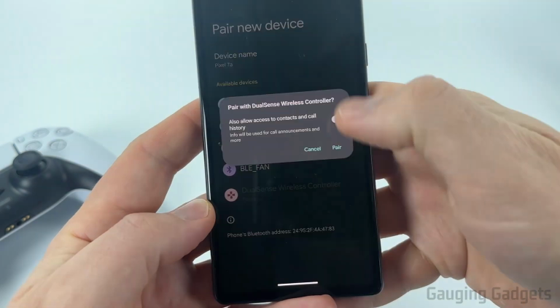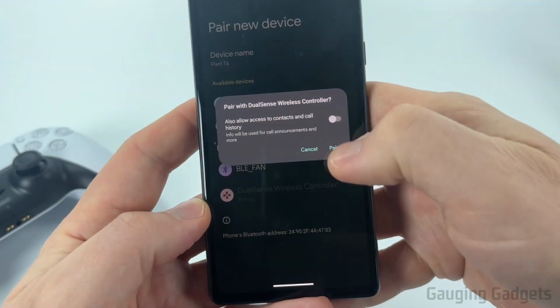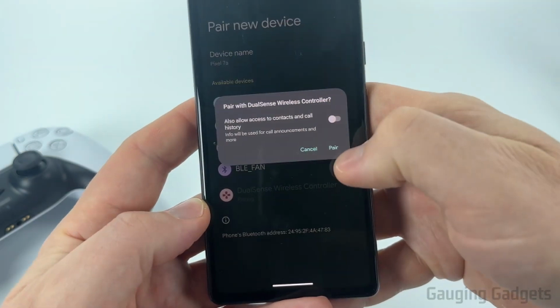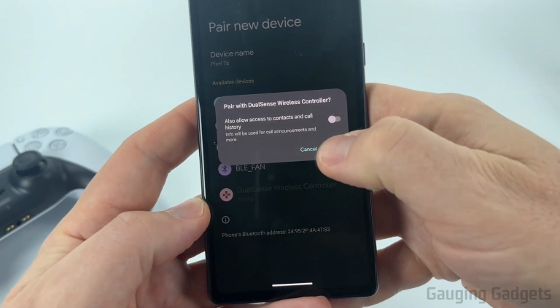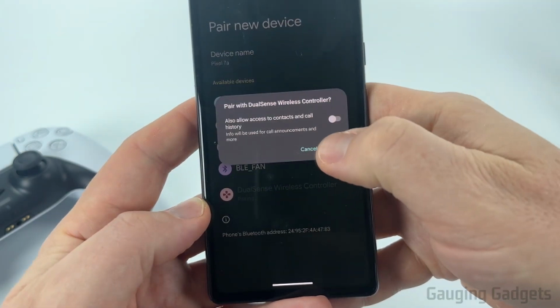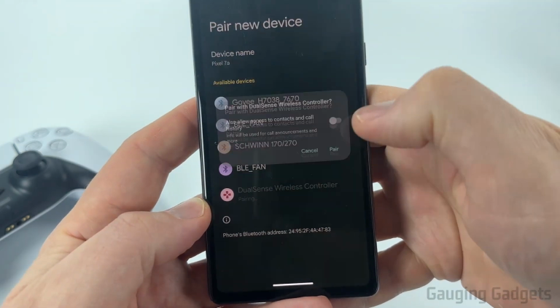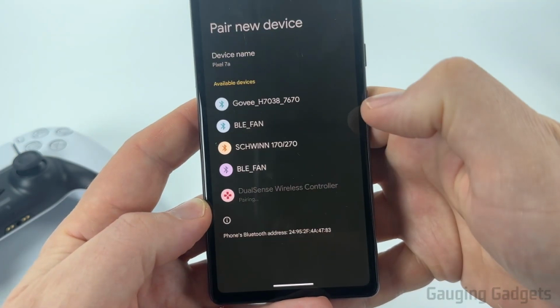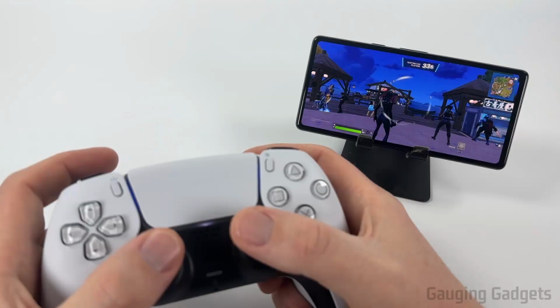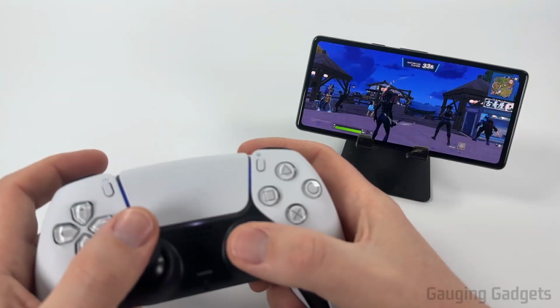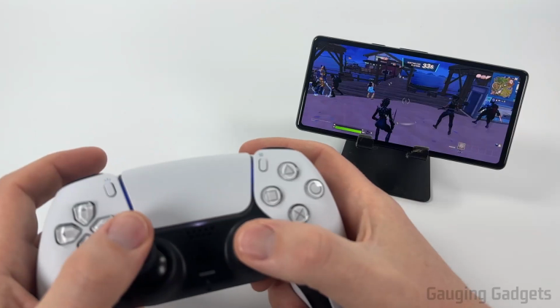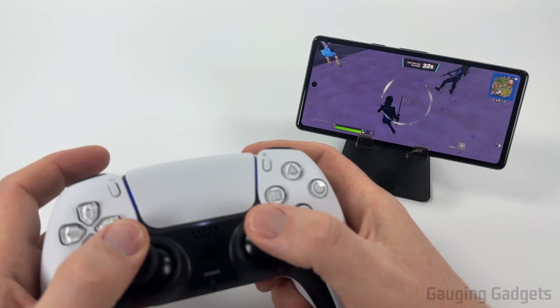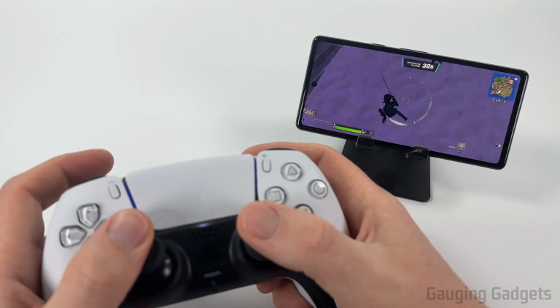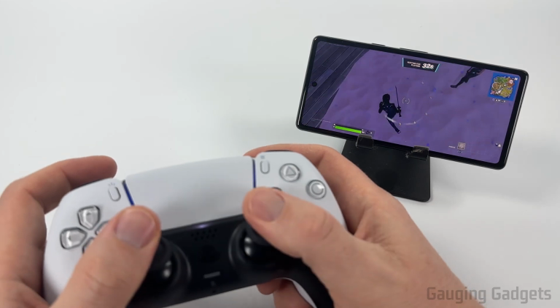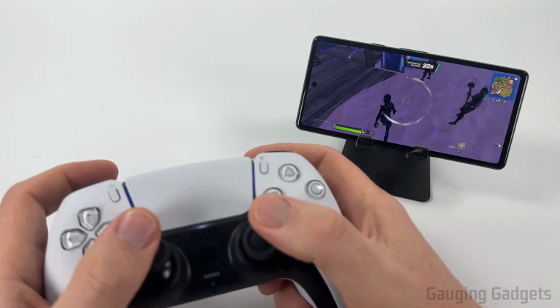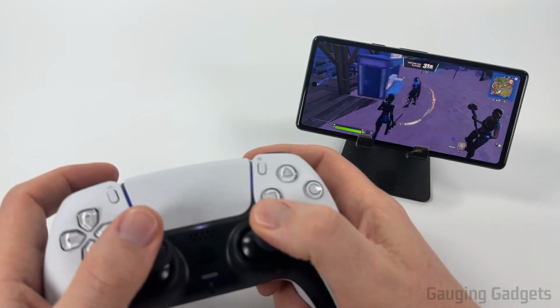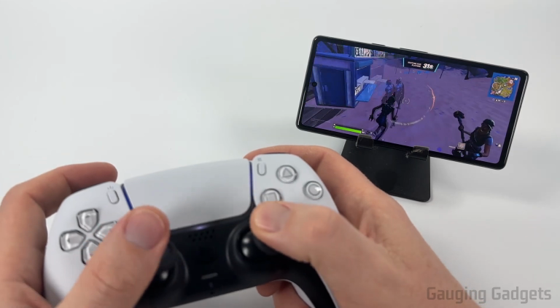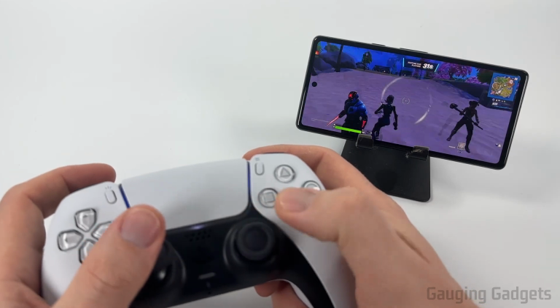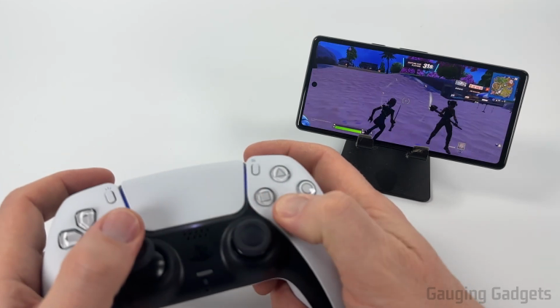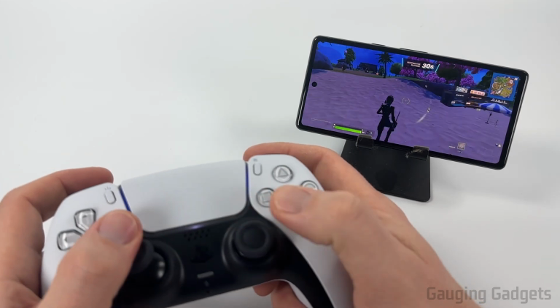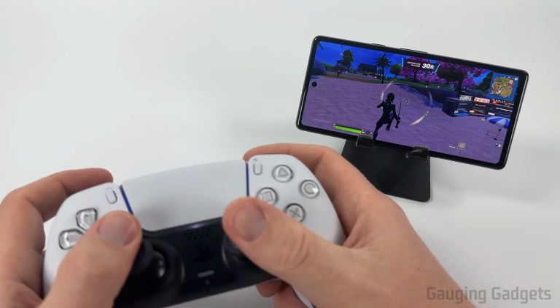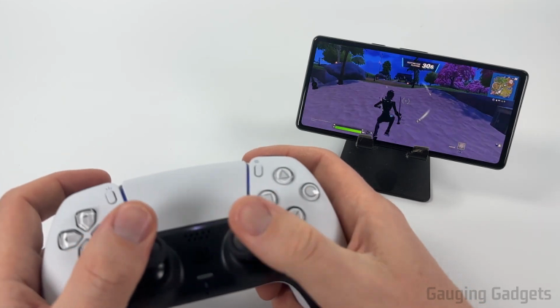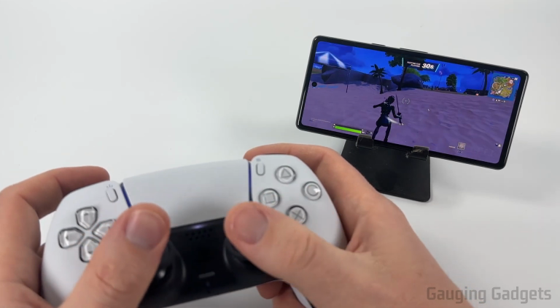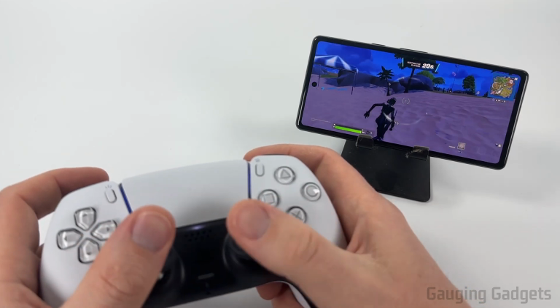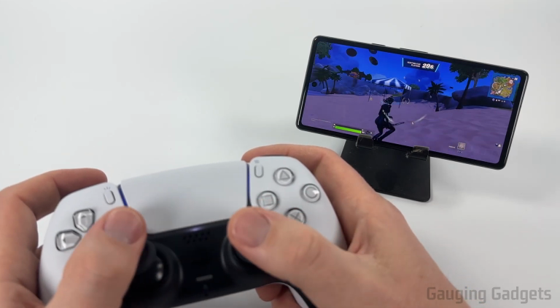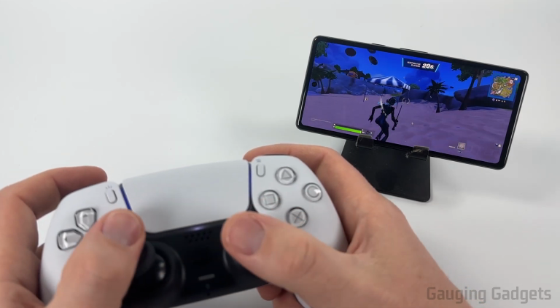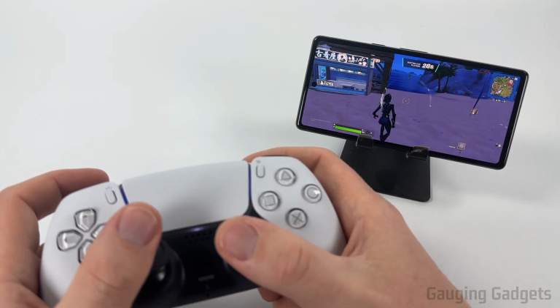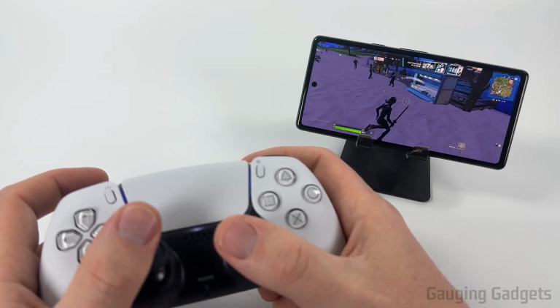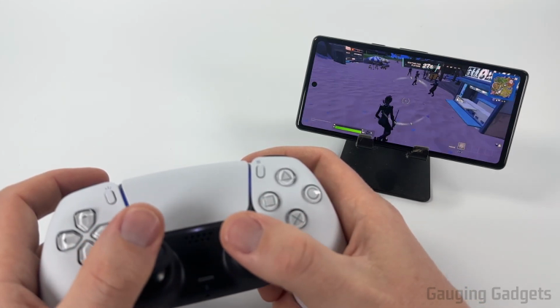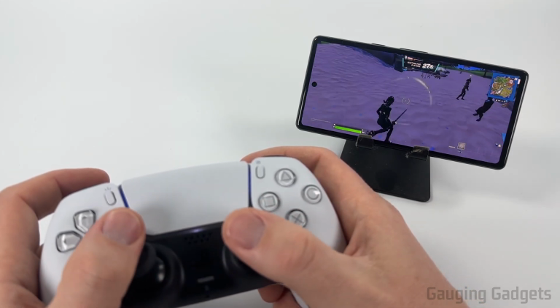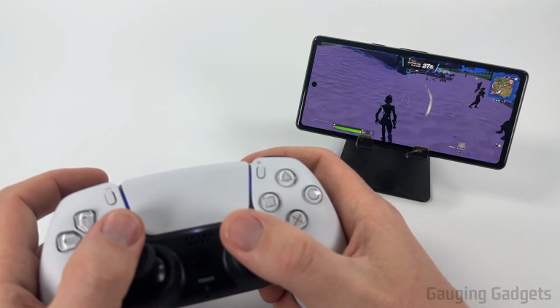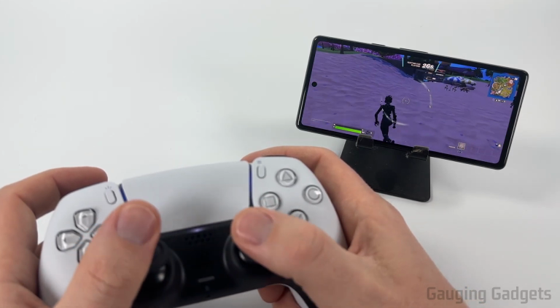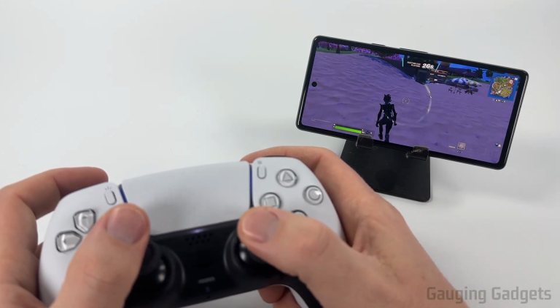Once this comes up select pair, then you can open up your game and you'll be able to control the game with the controller just like you would on your PS5.